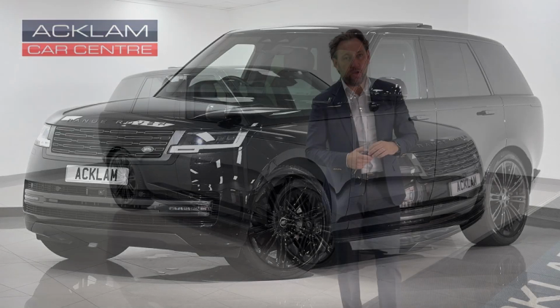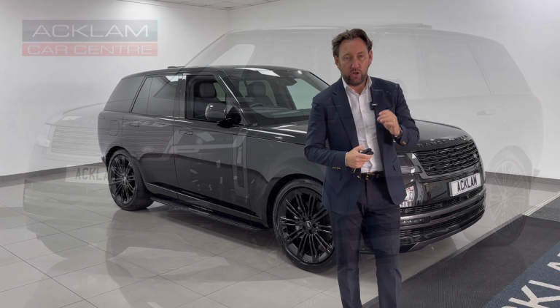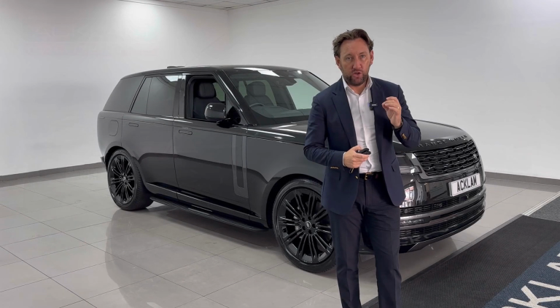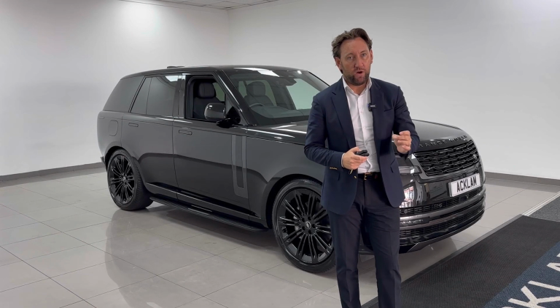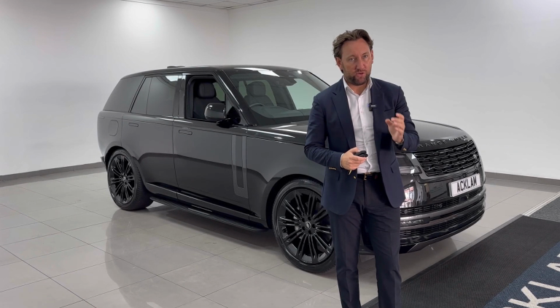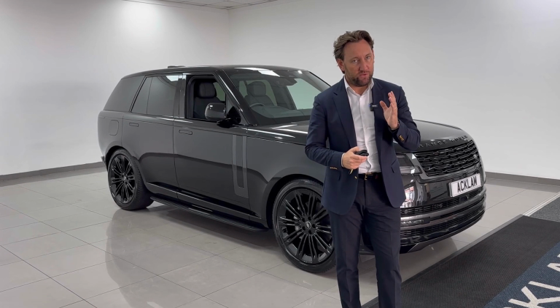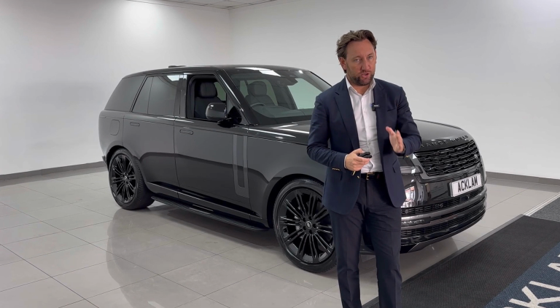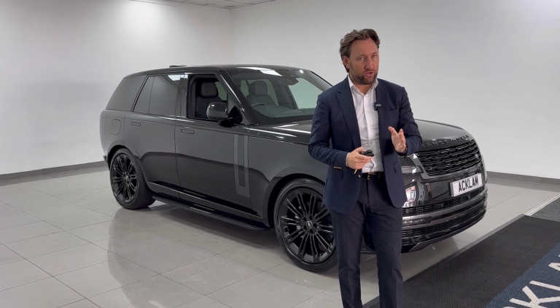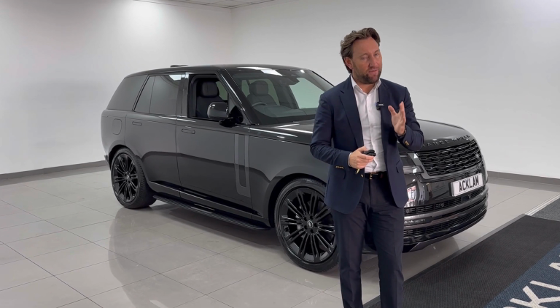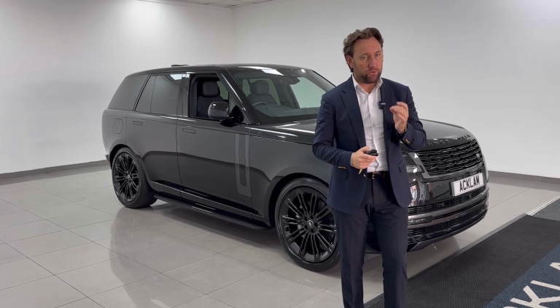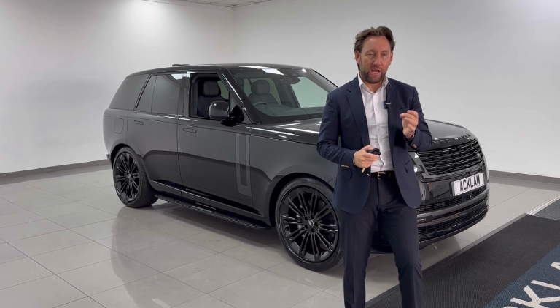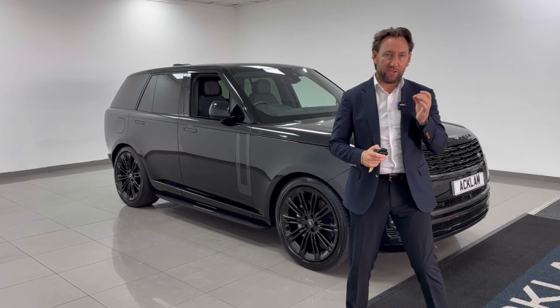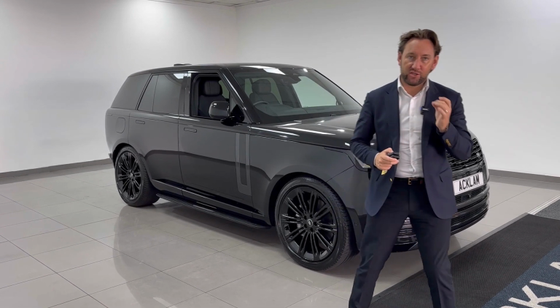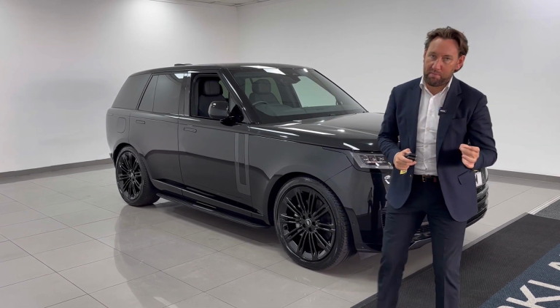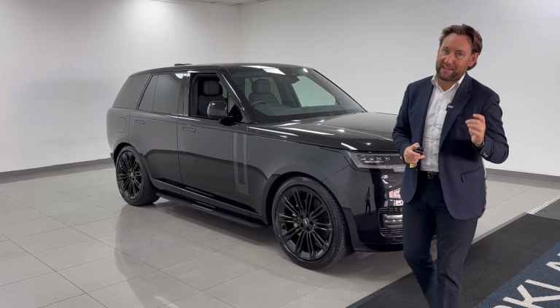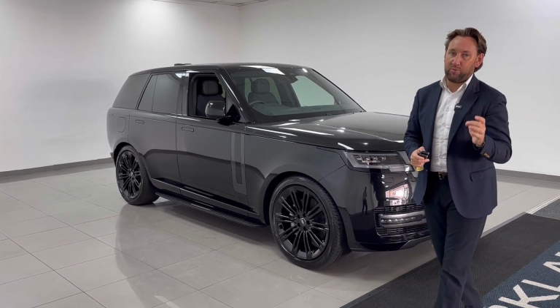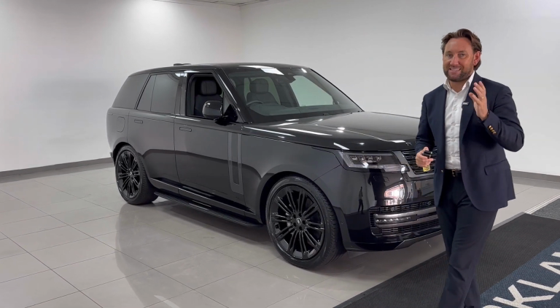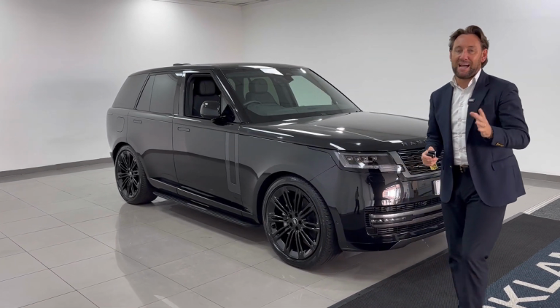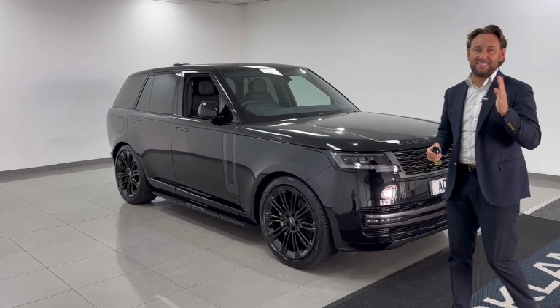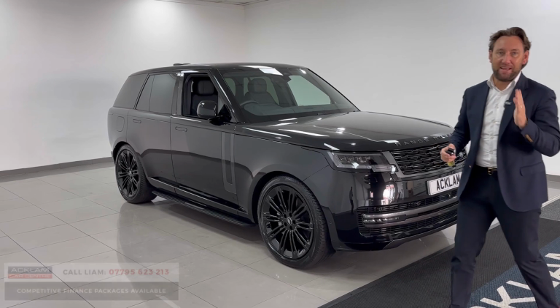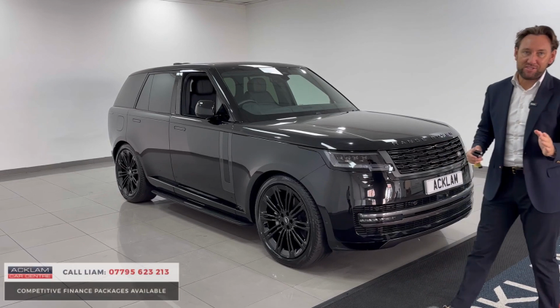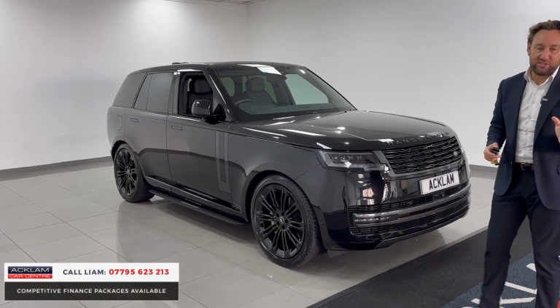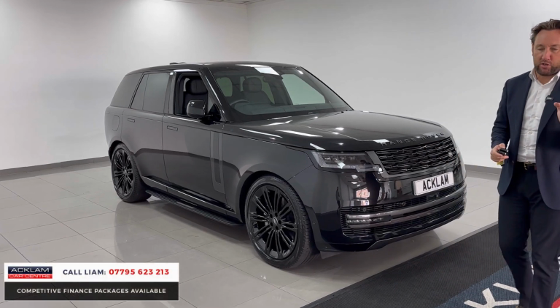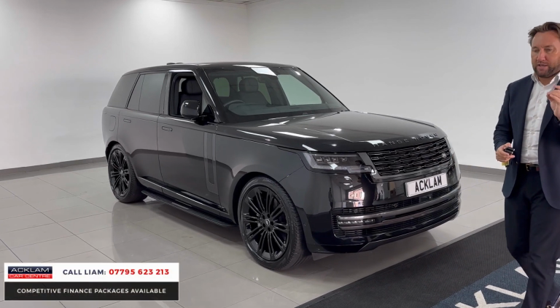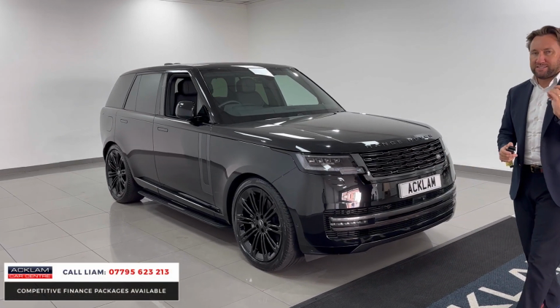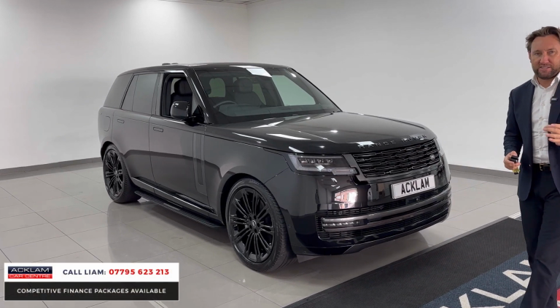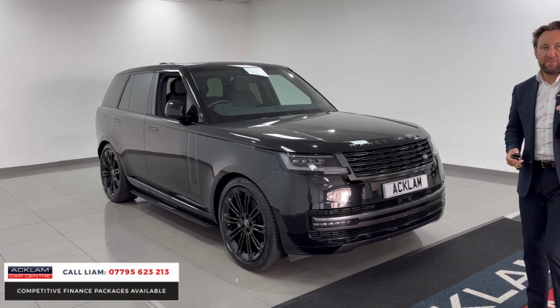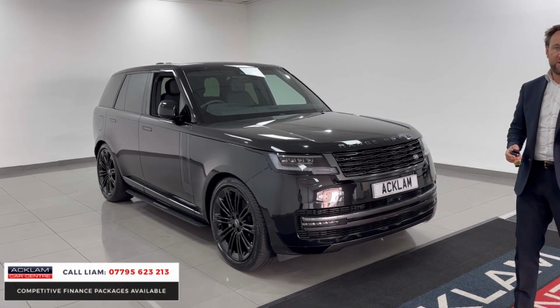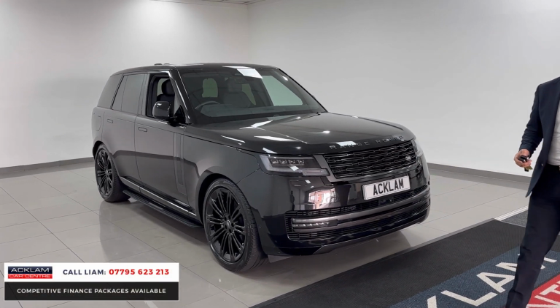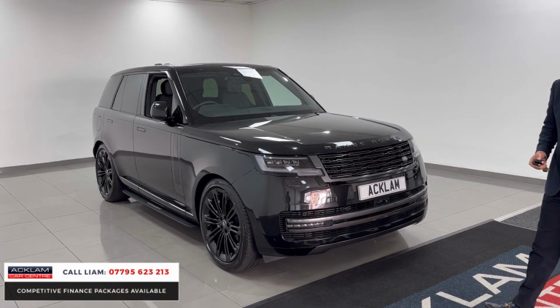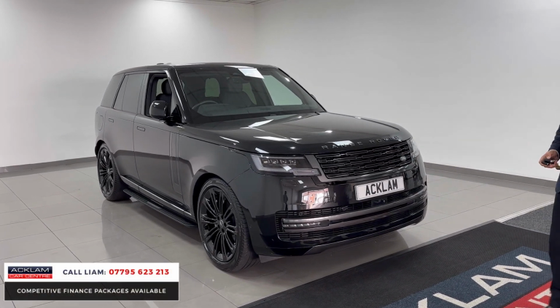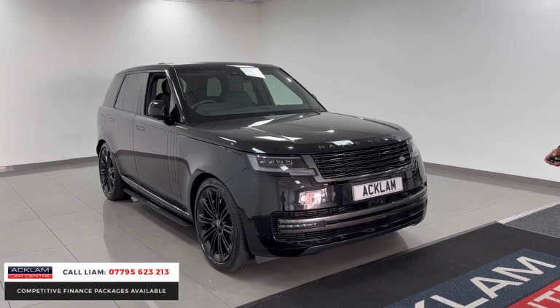A new Range Rover has just arrived. Now check the spec out — this car is a 72-plate D300 SE.